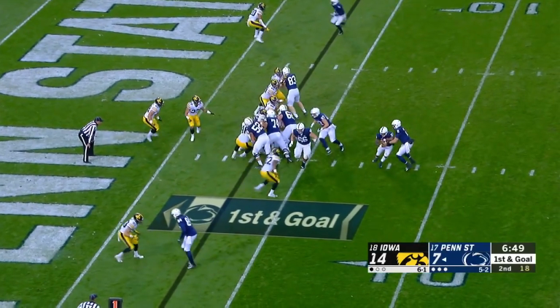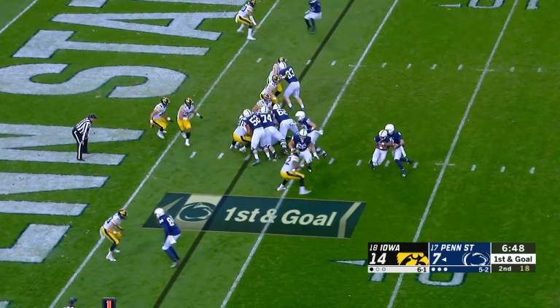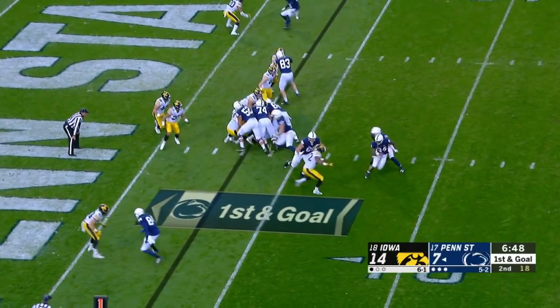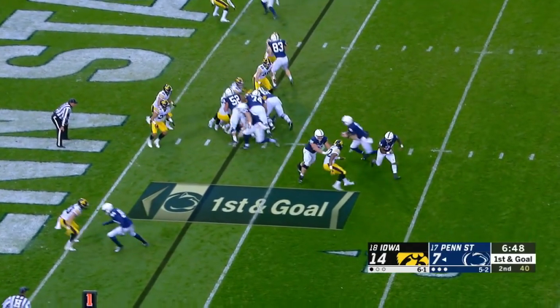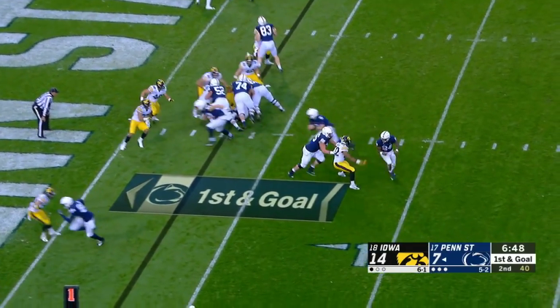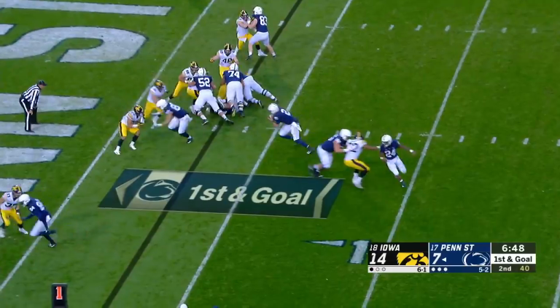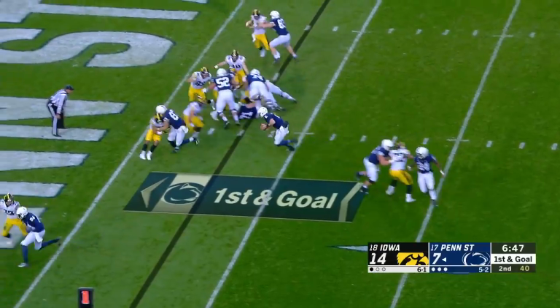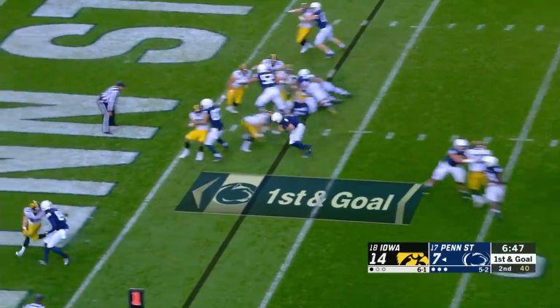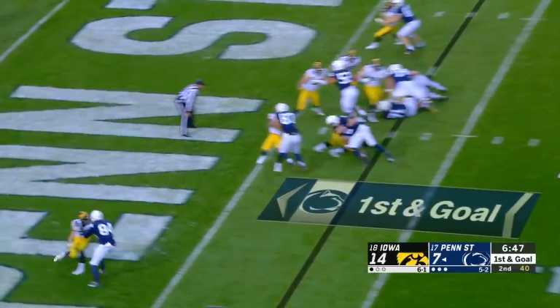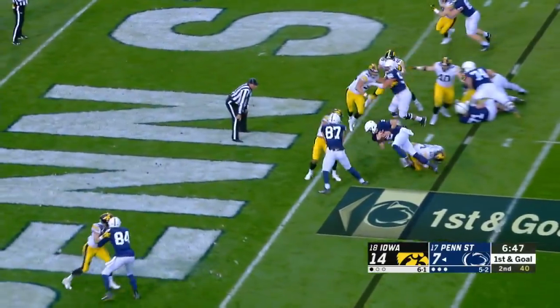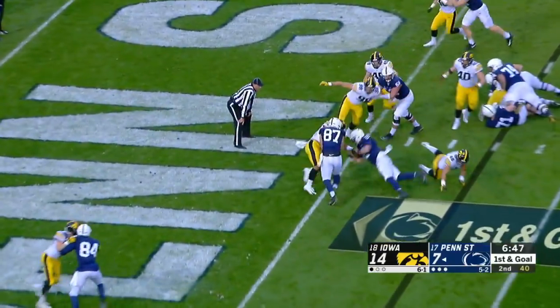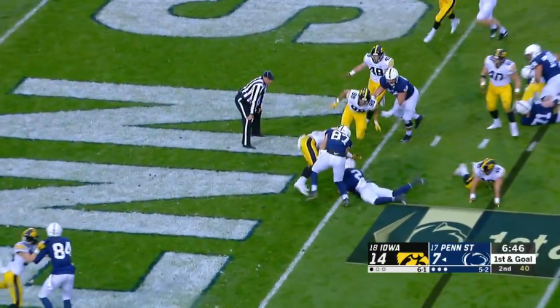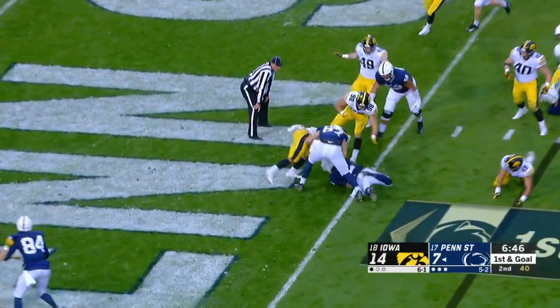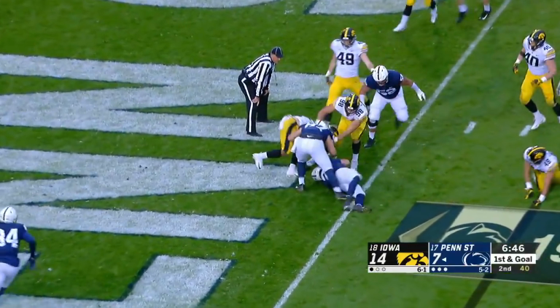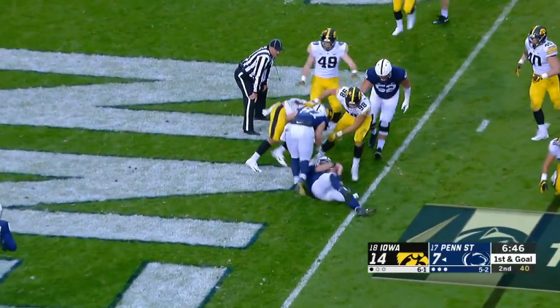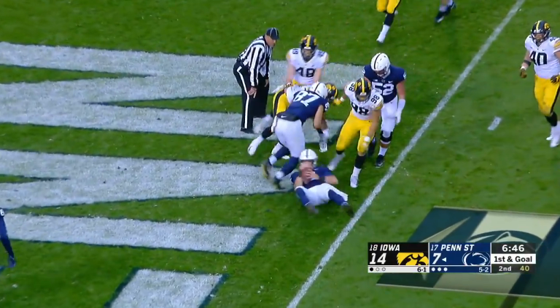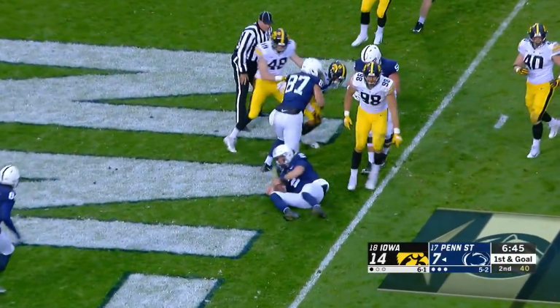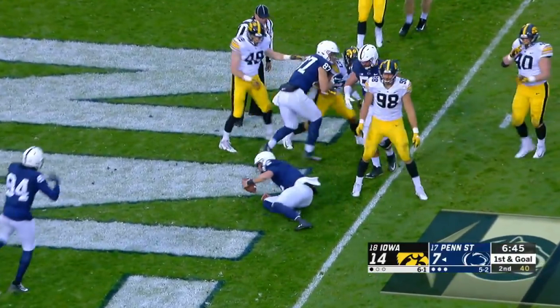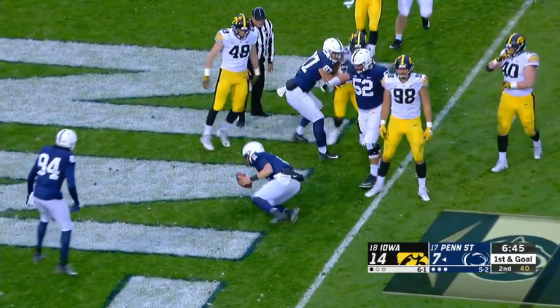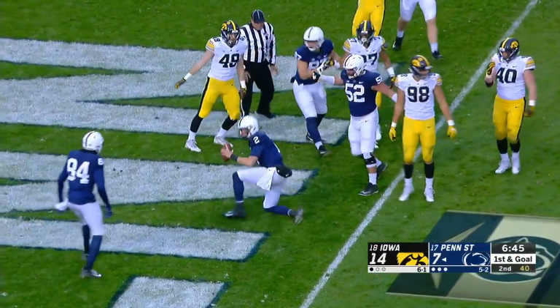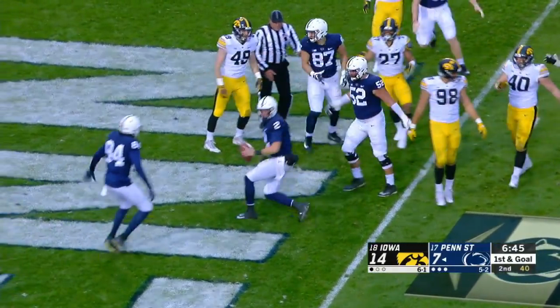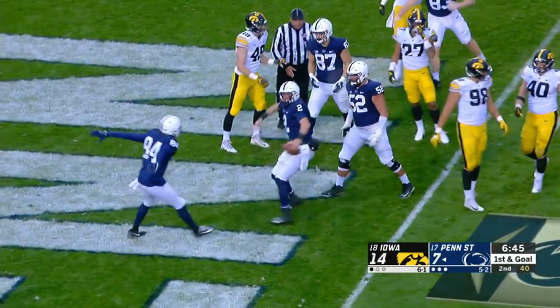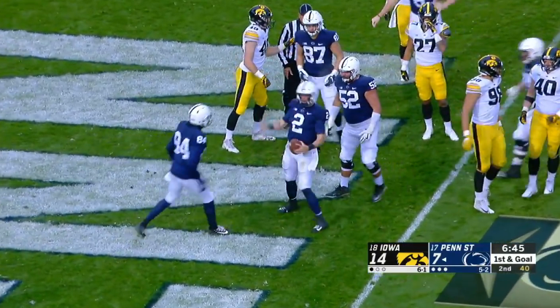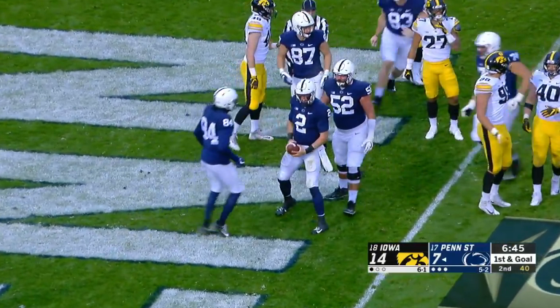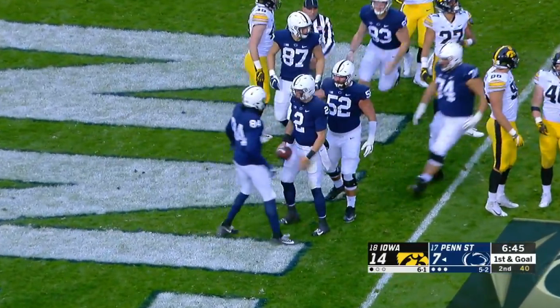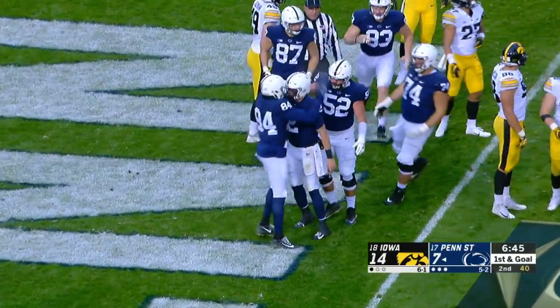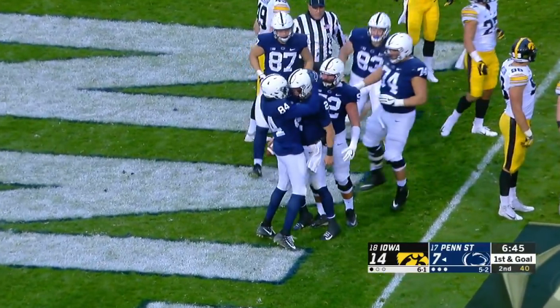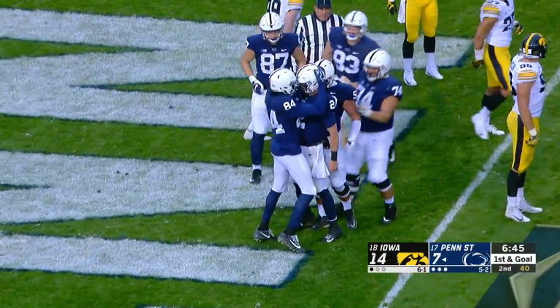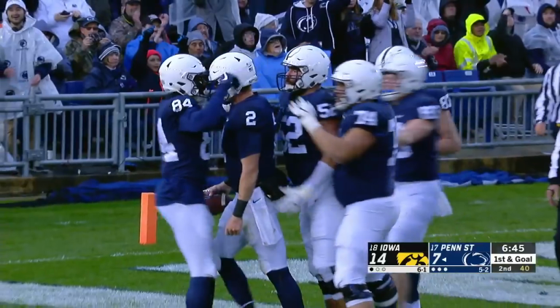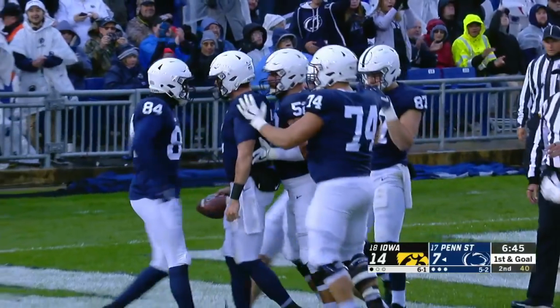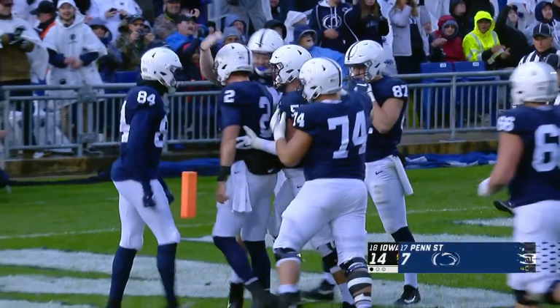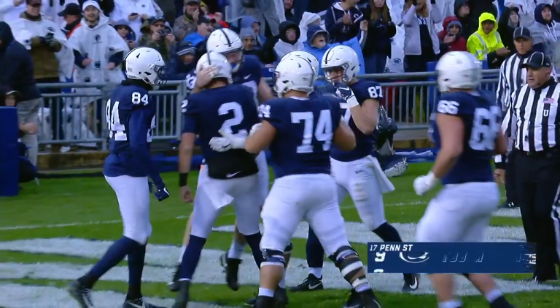On first down and goal, it's Stephens — gonna keep it, gonna get there. Touchdown, Tommy Stephens.